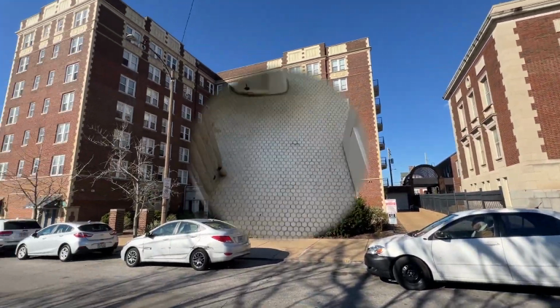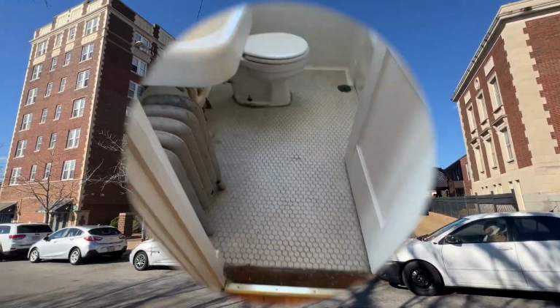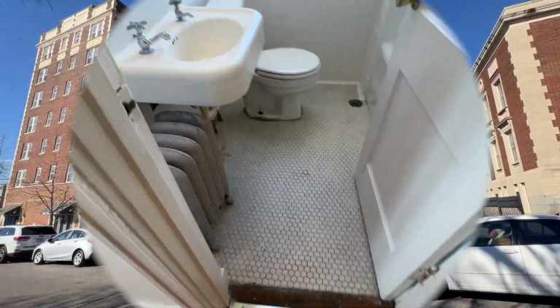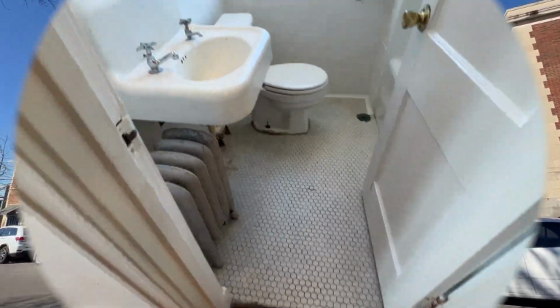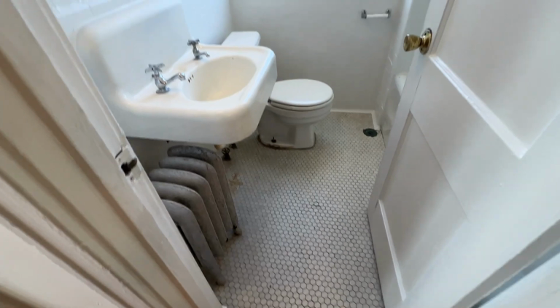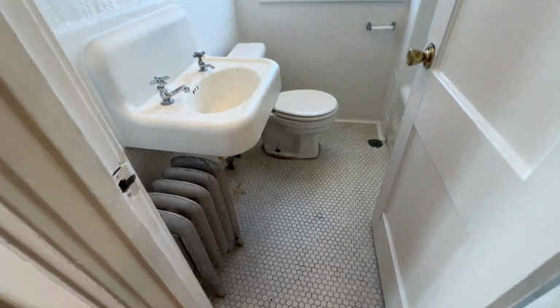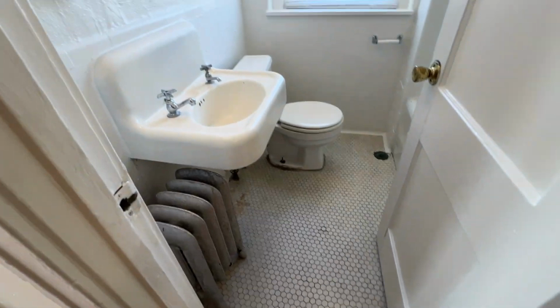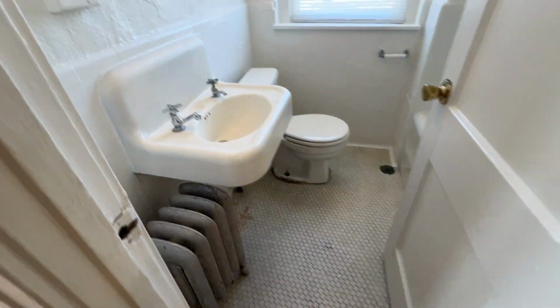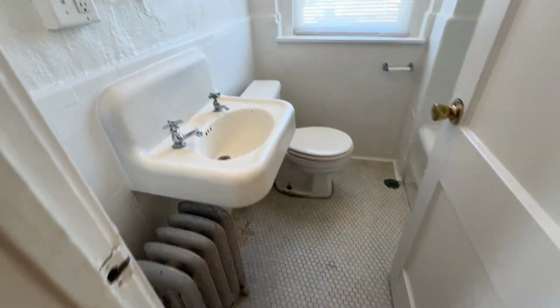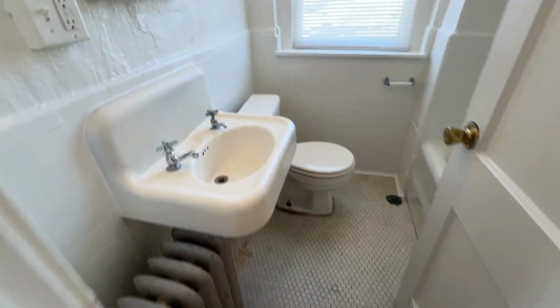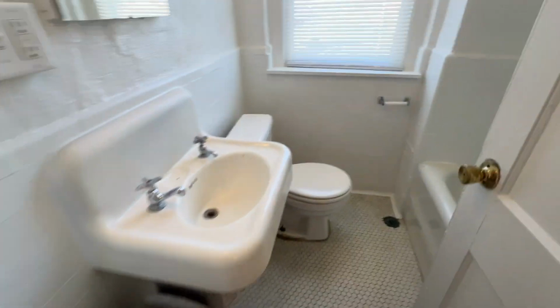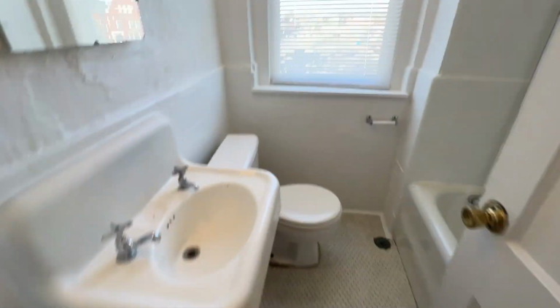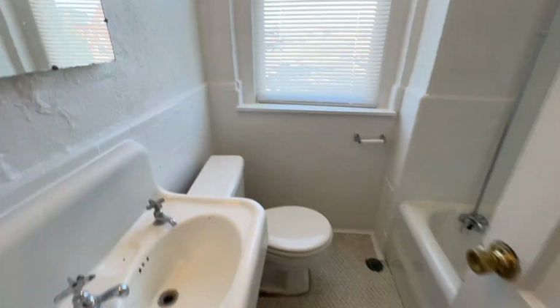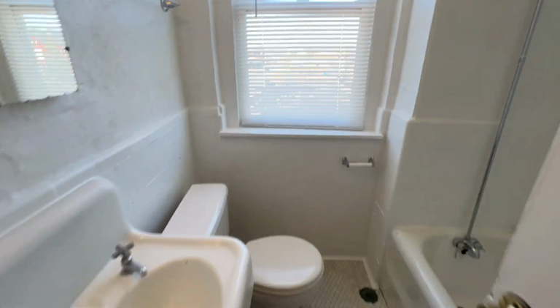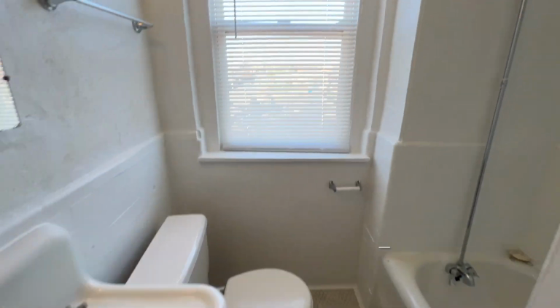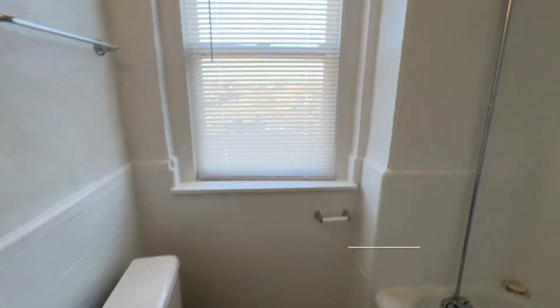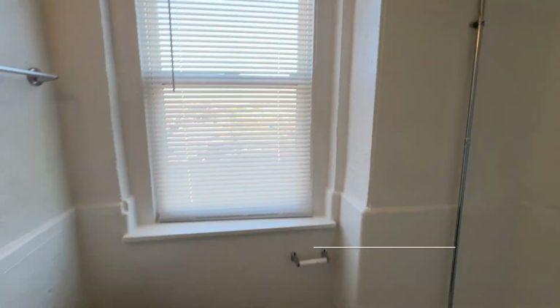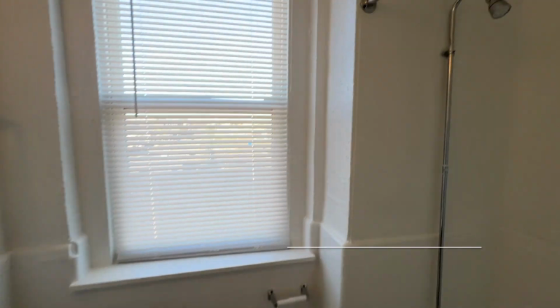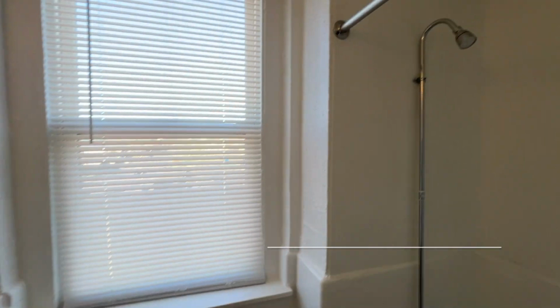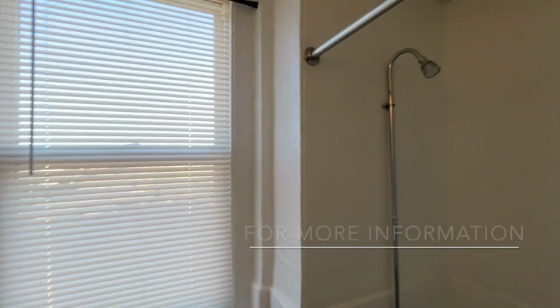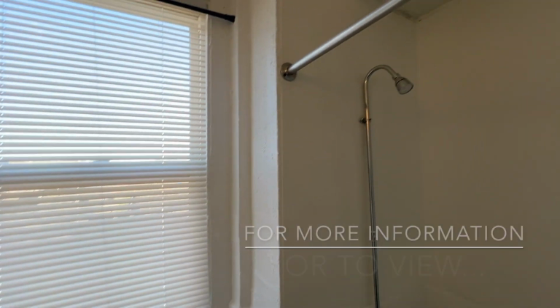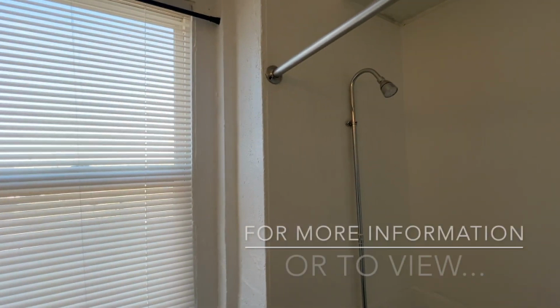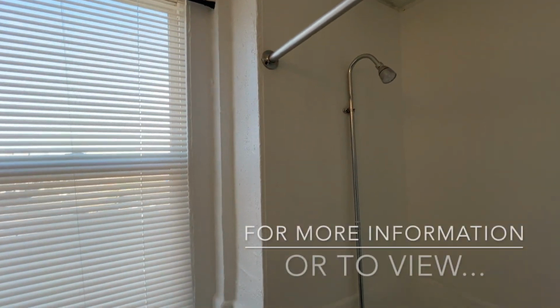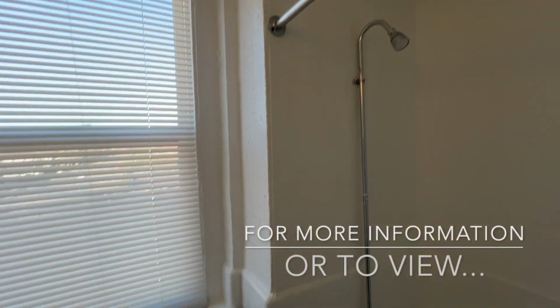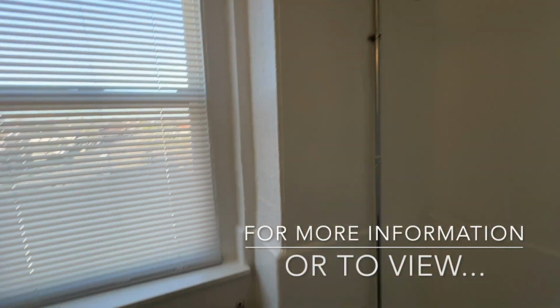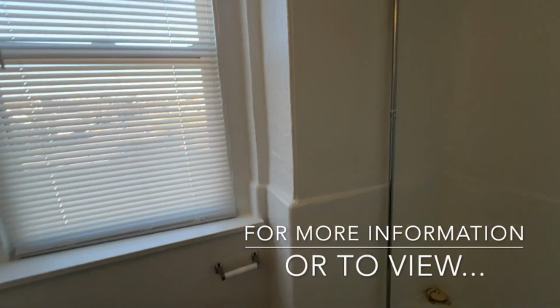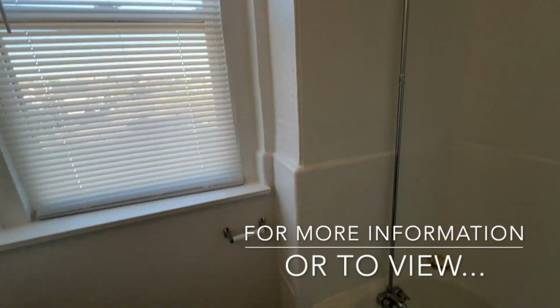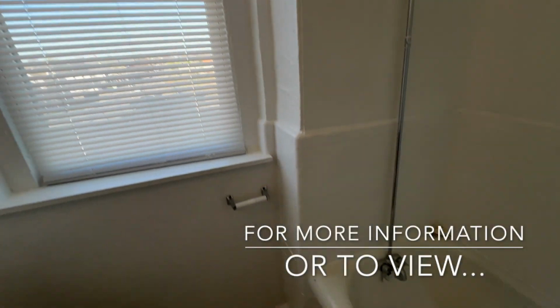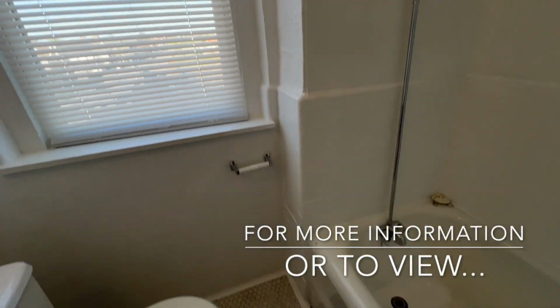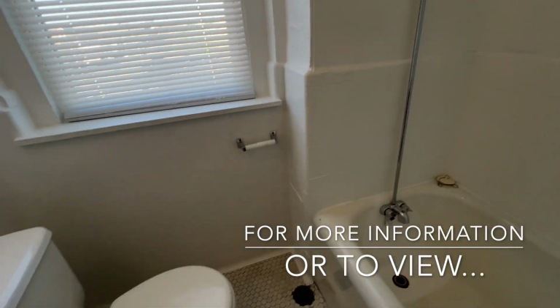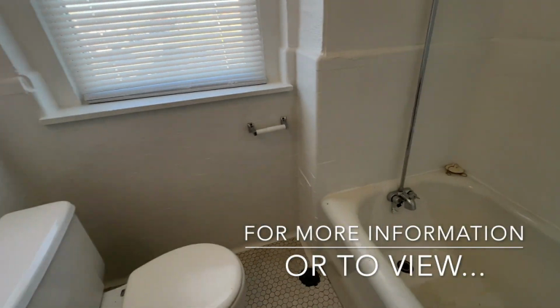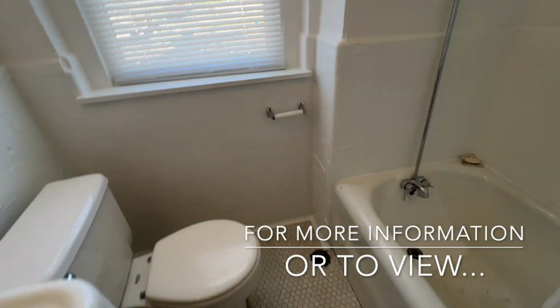The bathroom has both a shower as well as a bathtub.